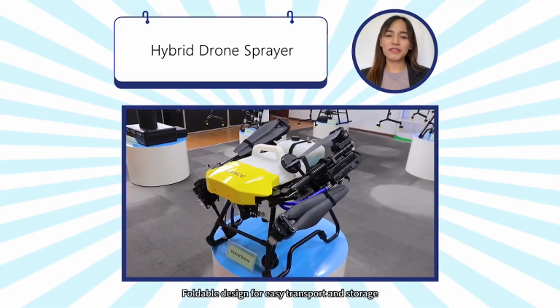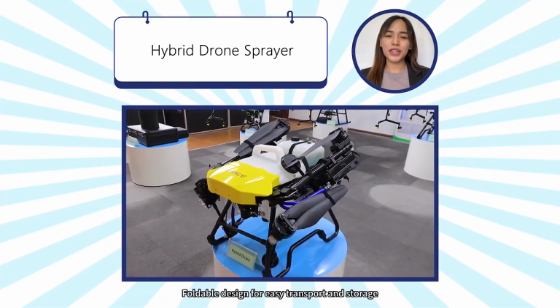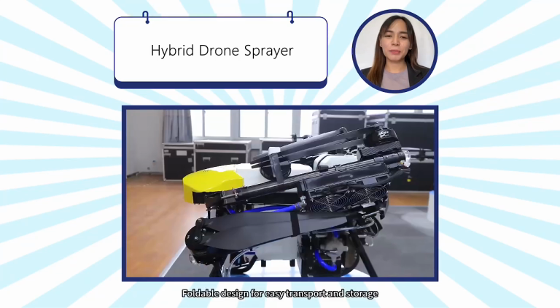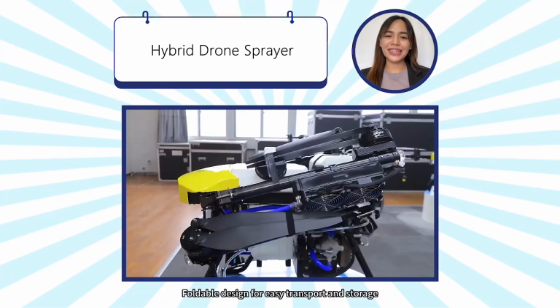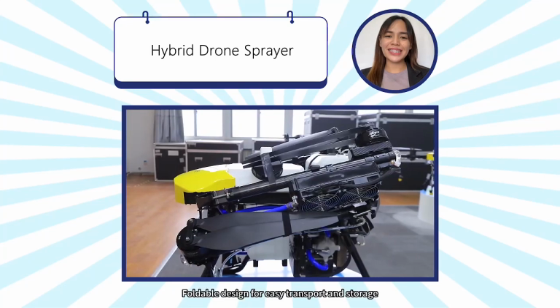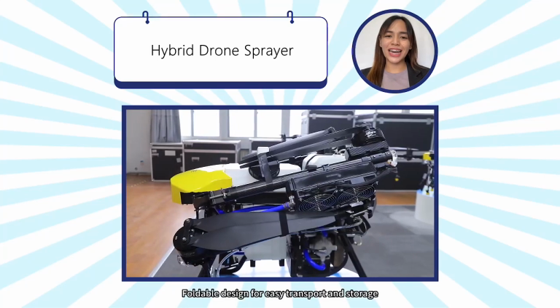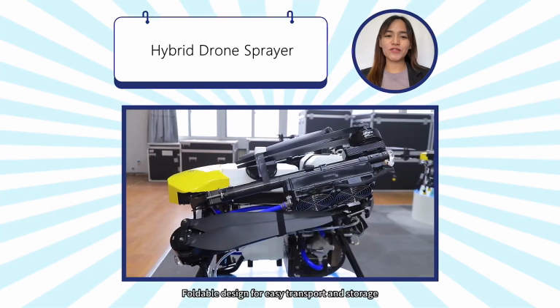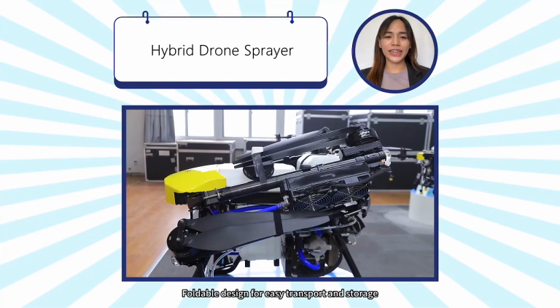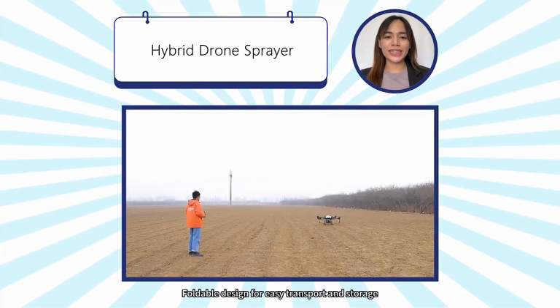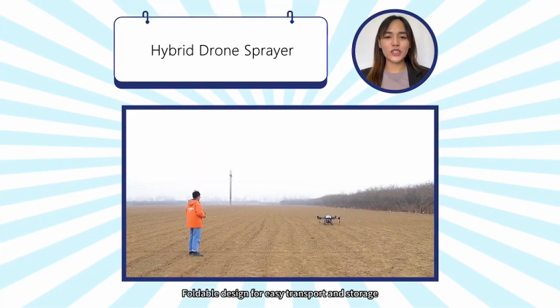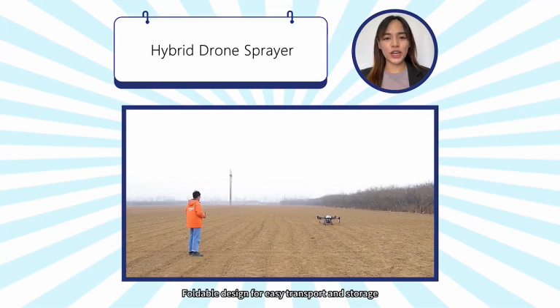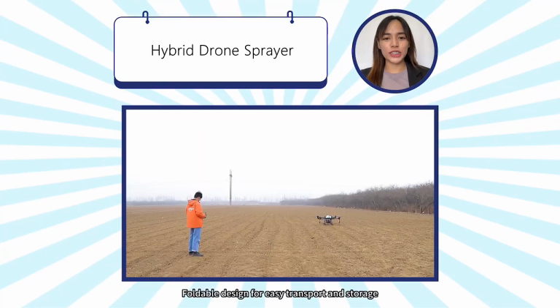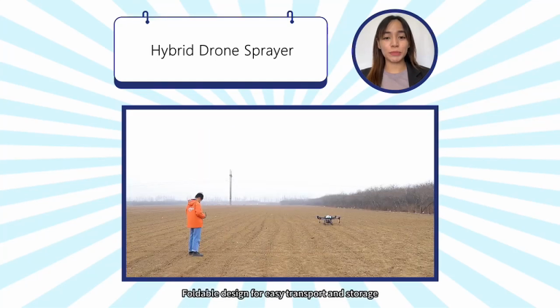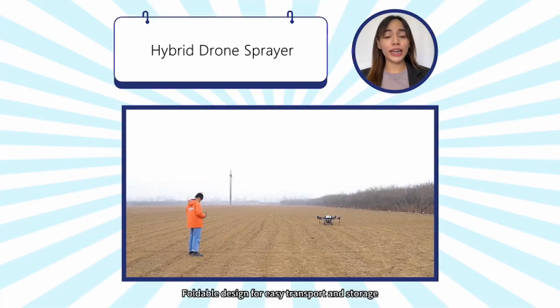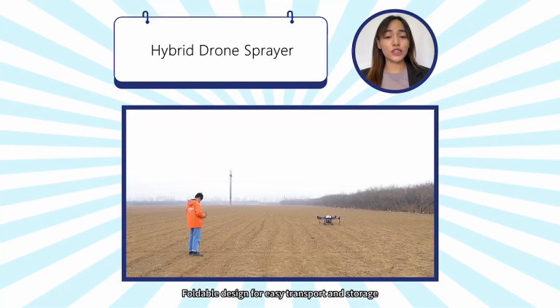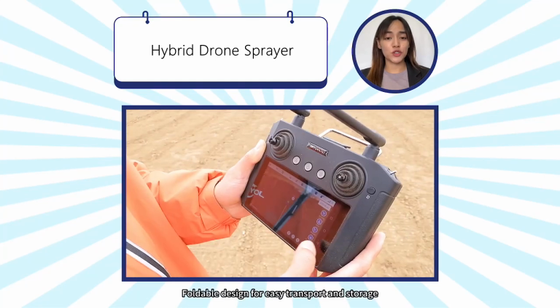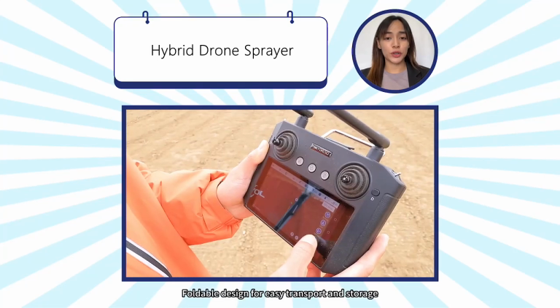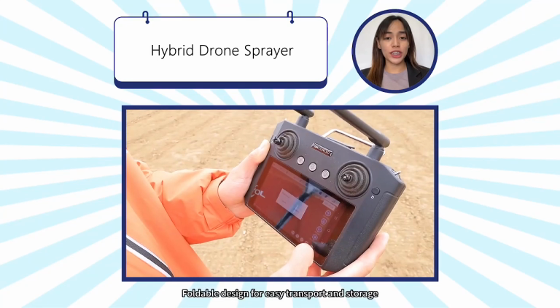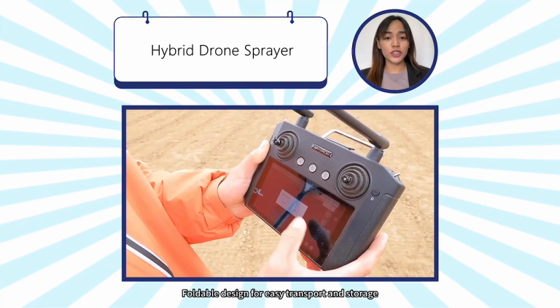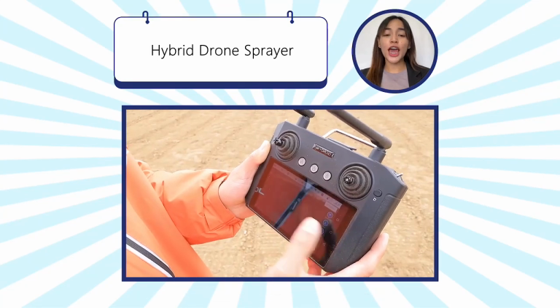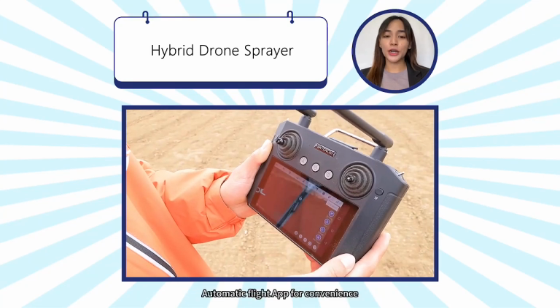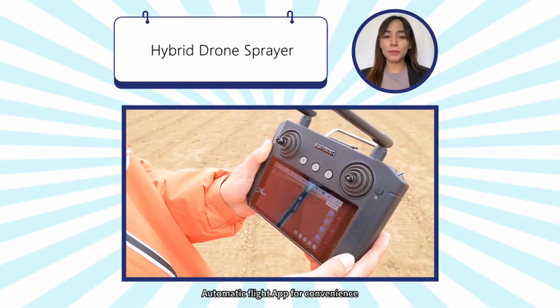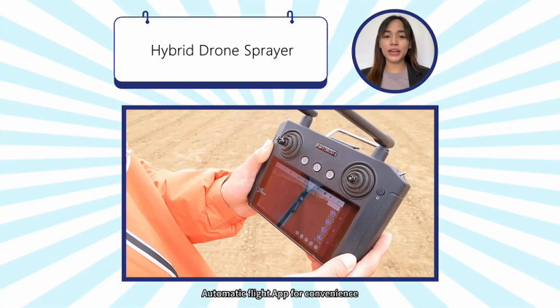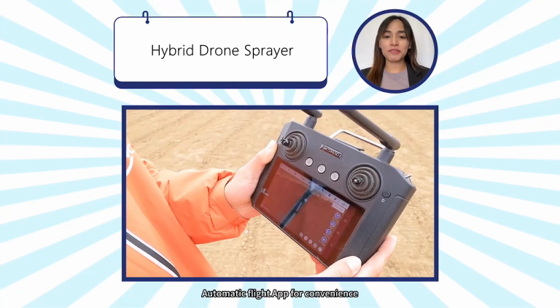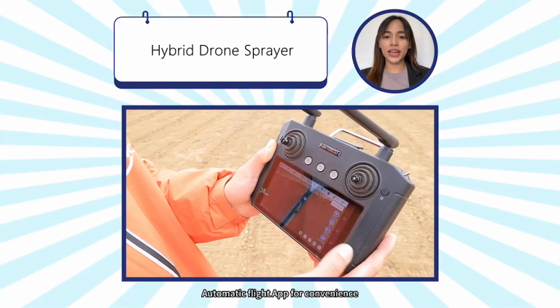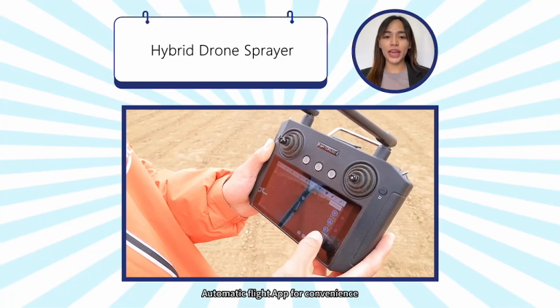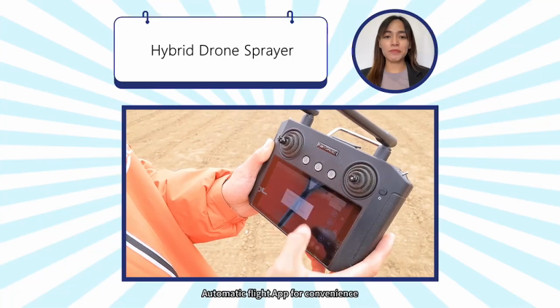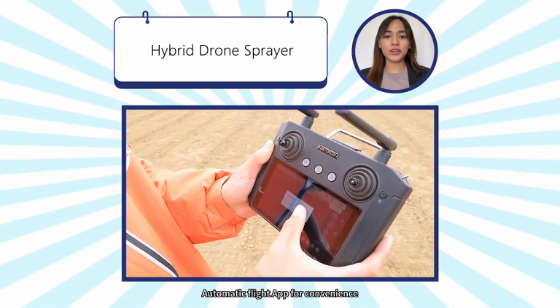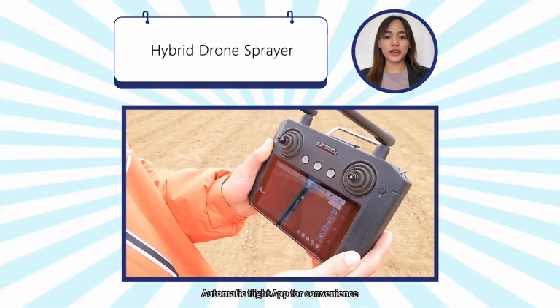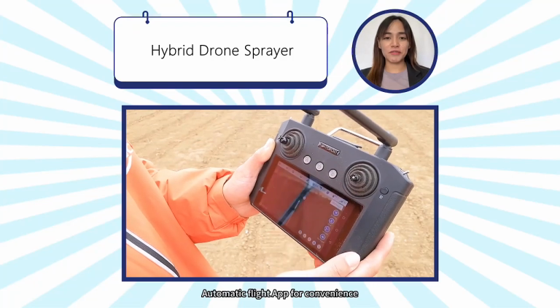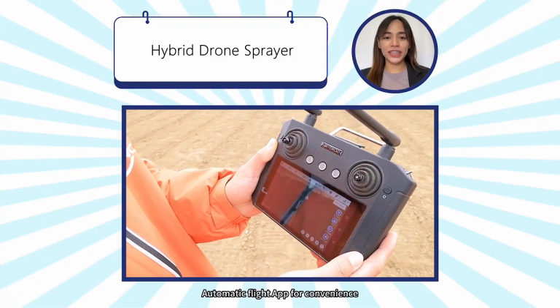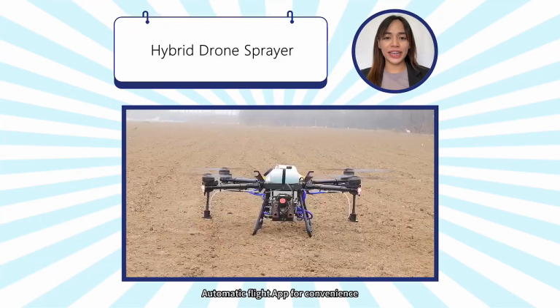Foldable design for easy transport and storage. Automatic flight app for convenience.